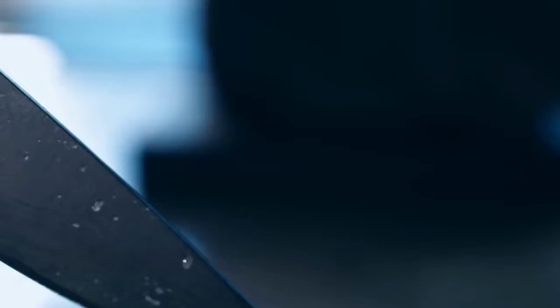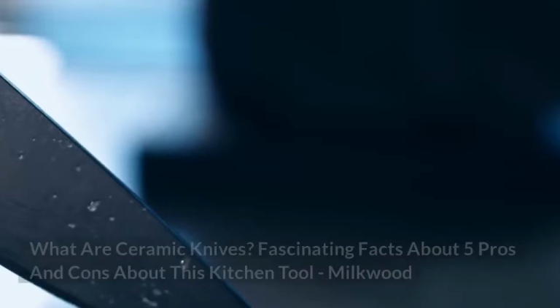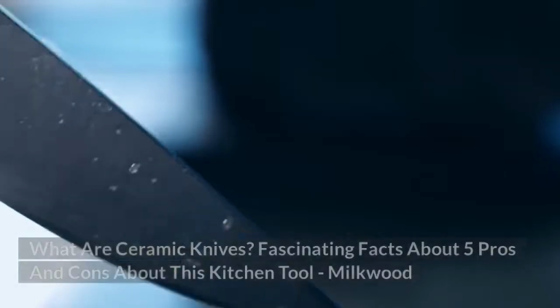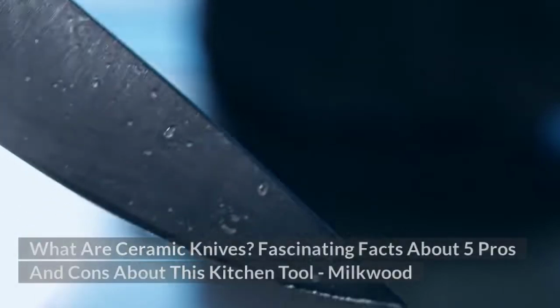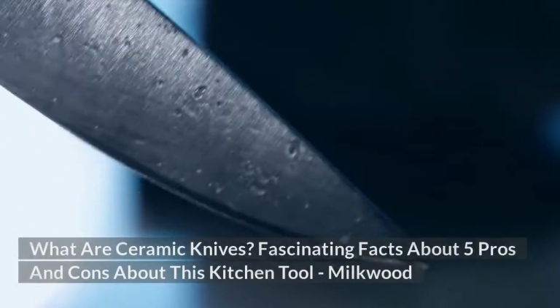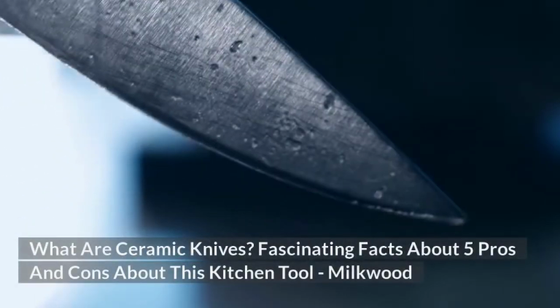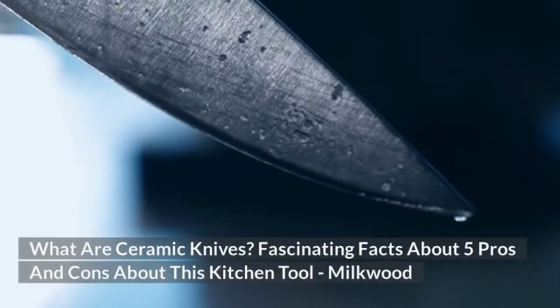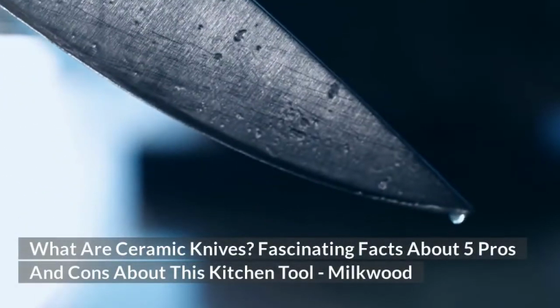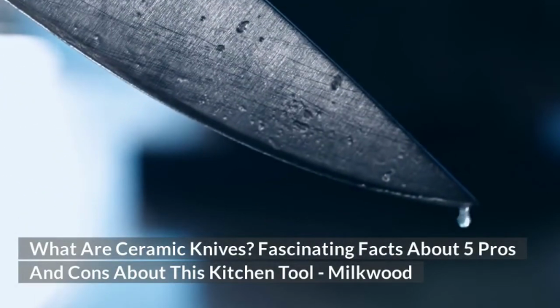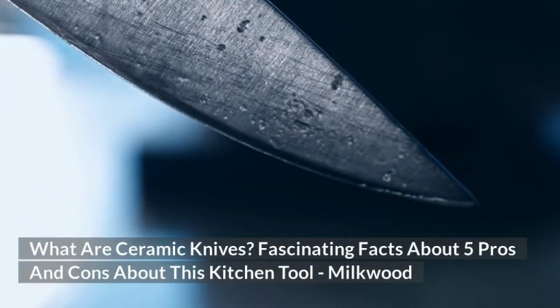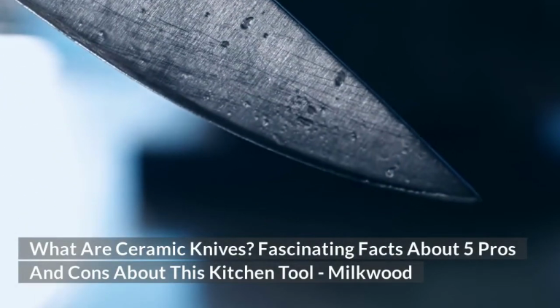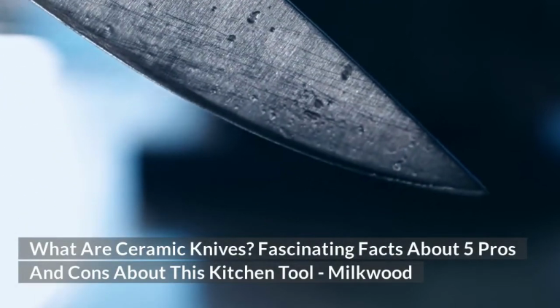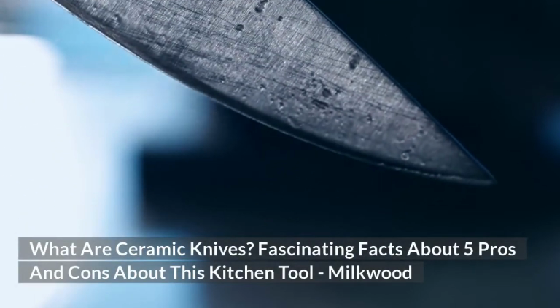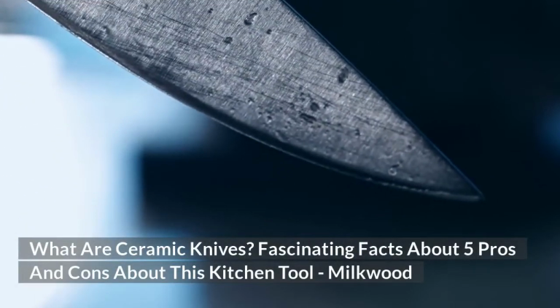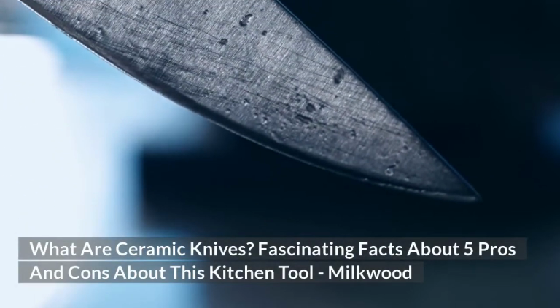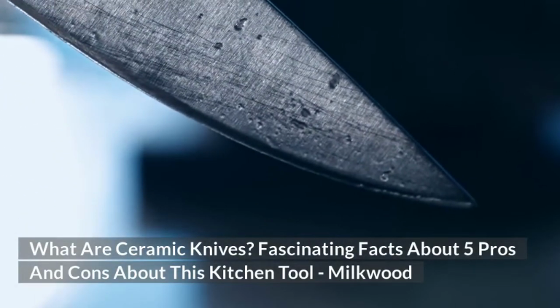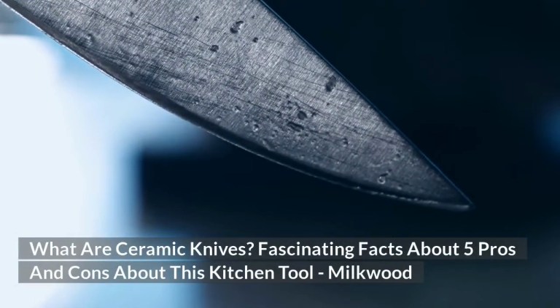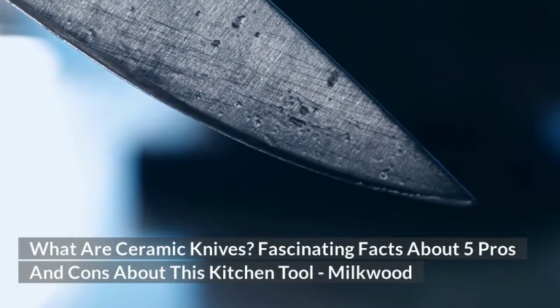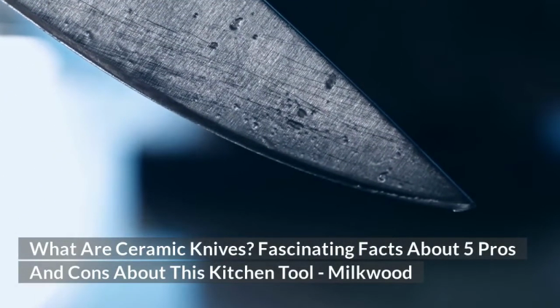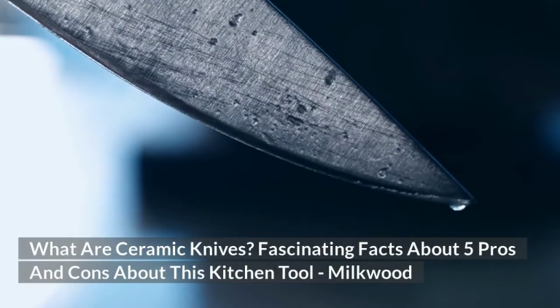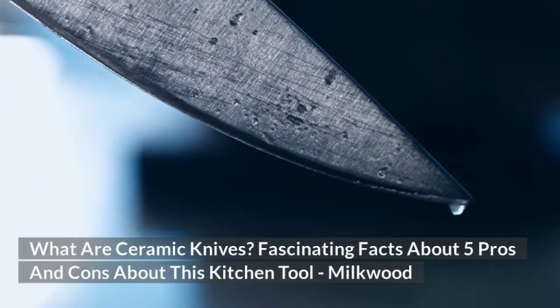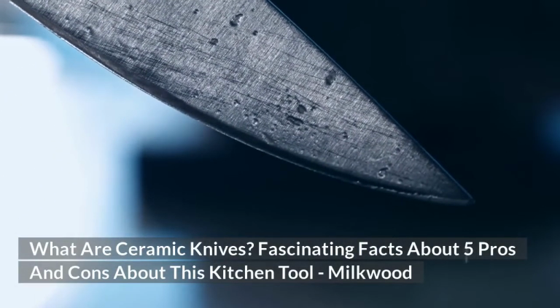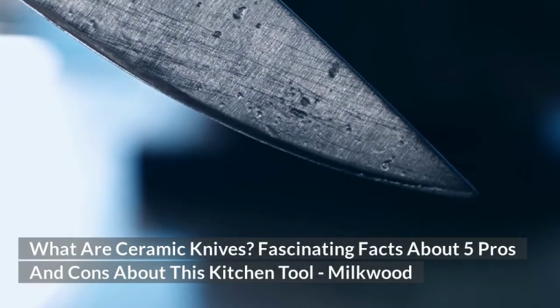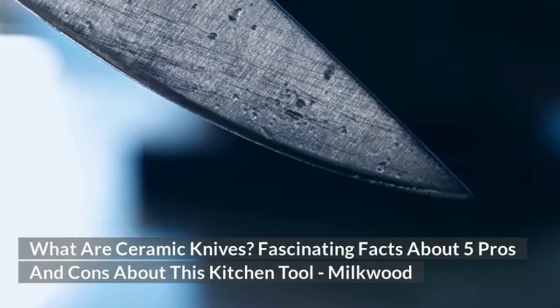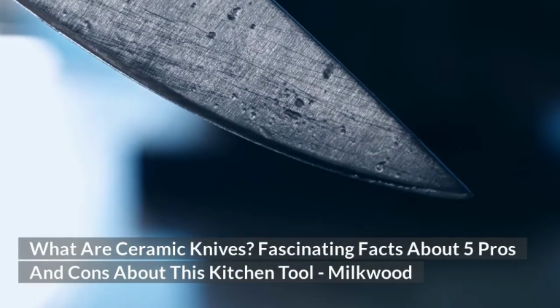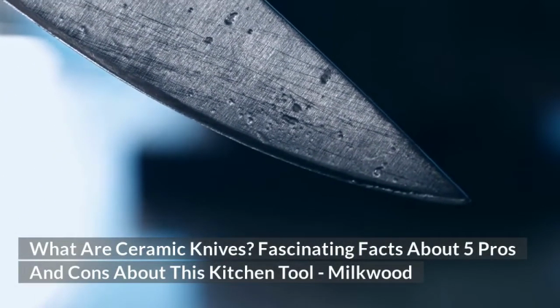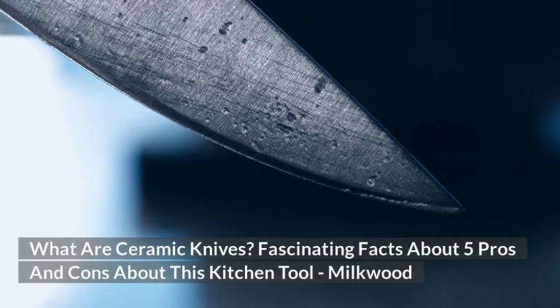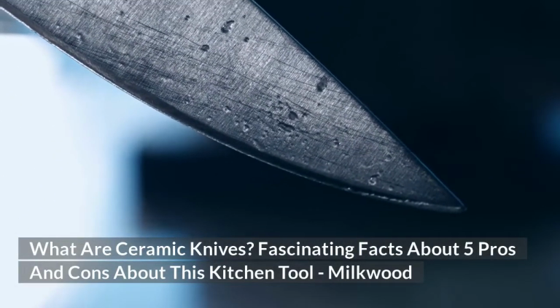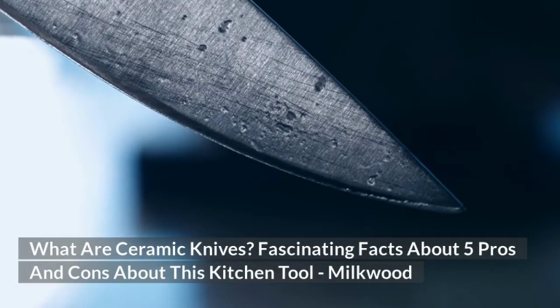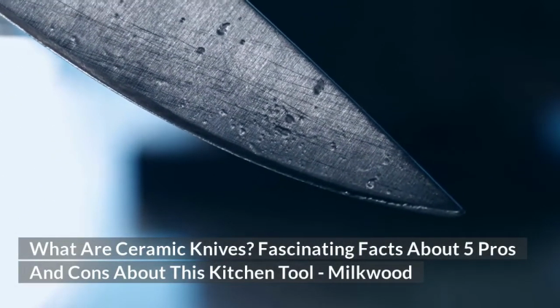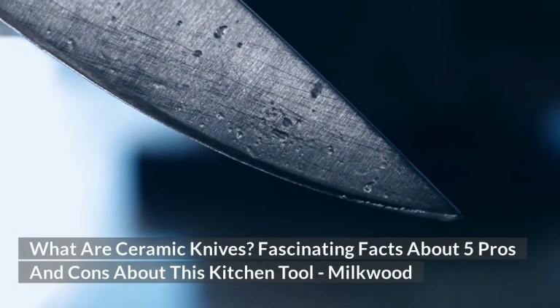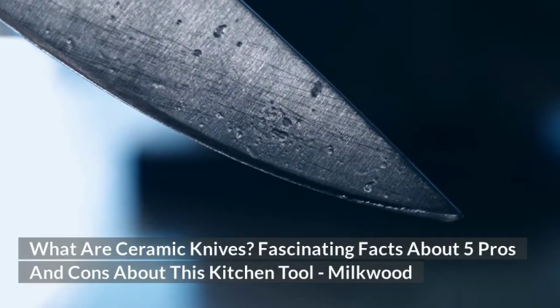What are ceramic knives? Fascinating facts about 5 pros and cons about this kitchen tool.